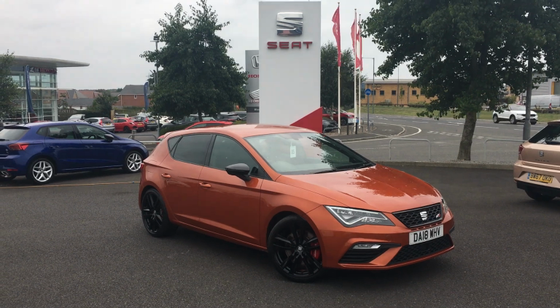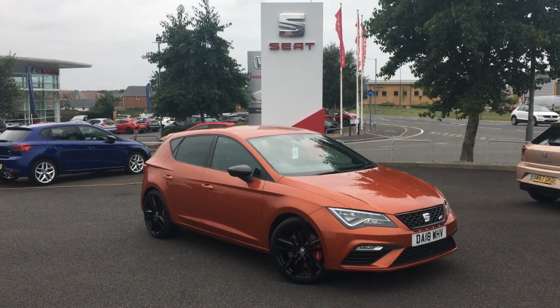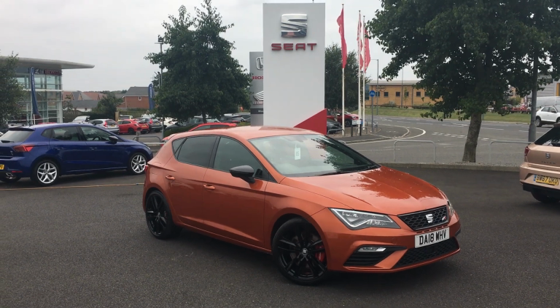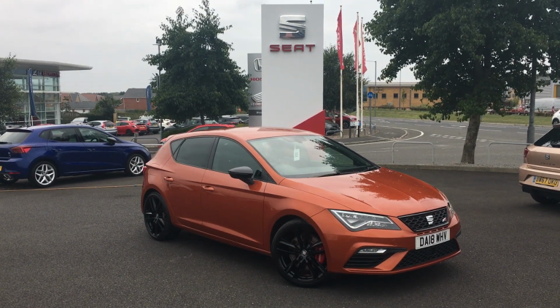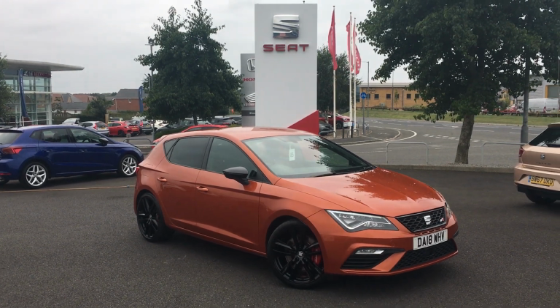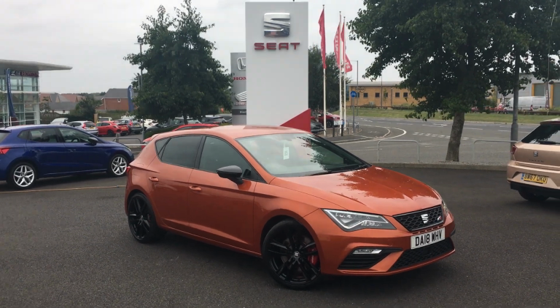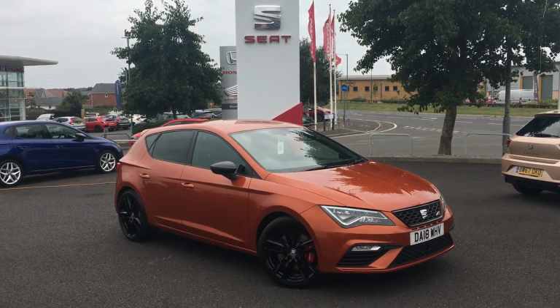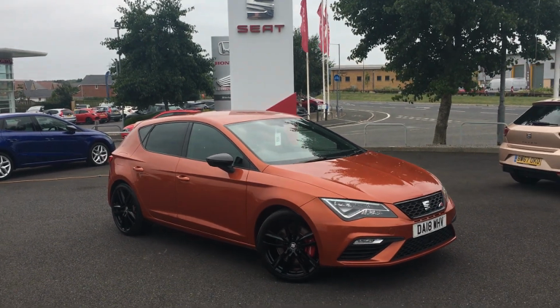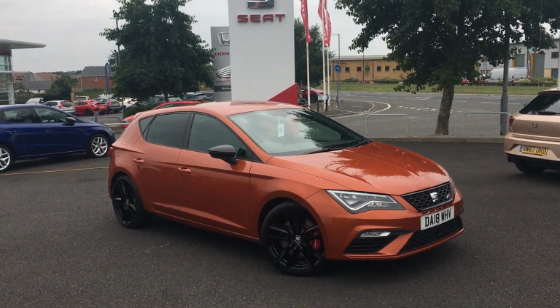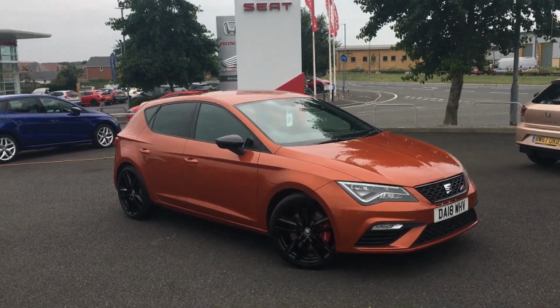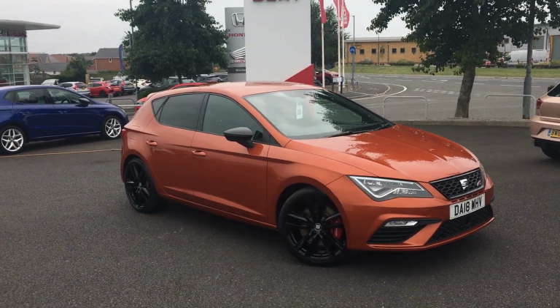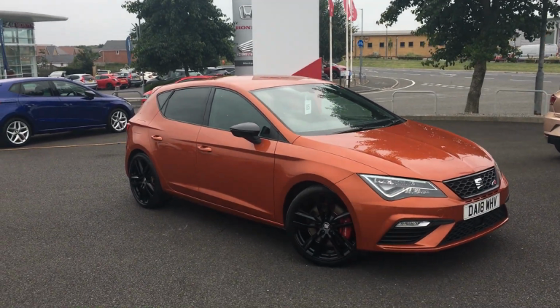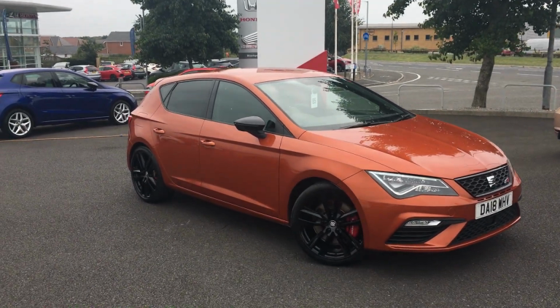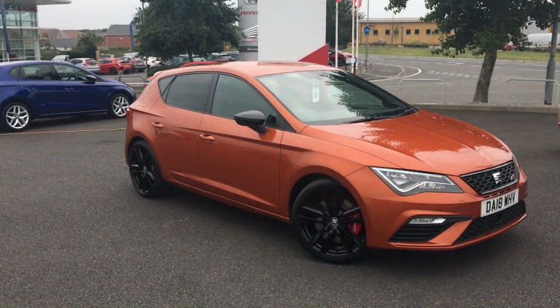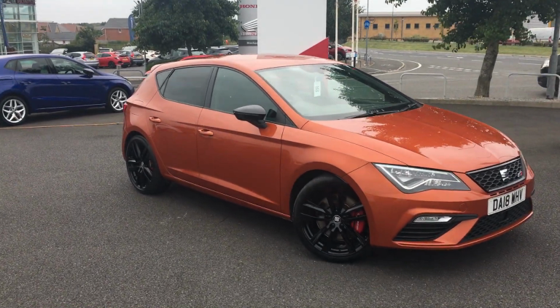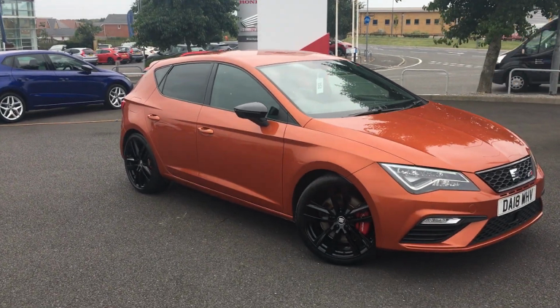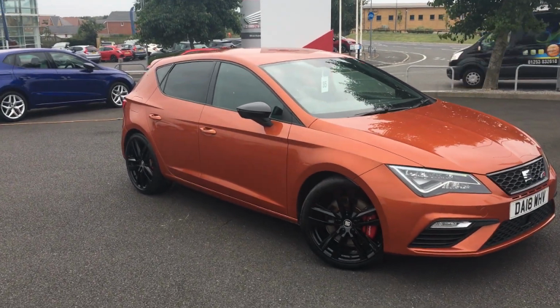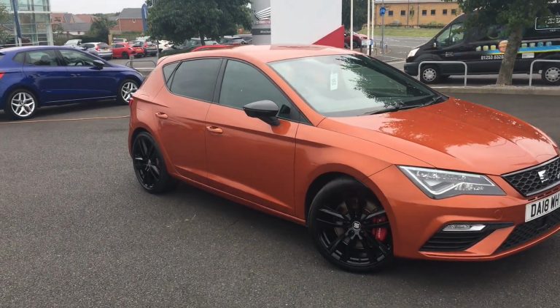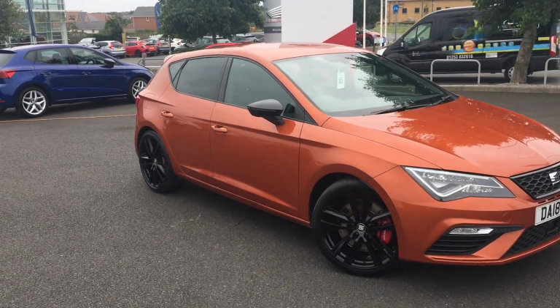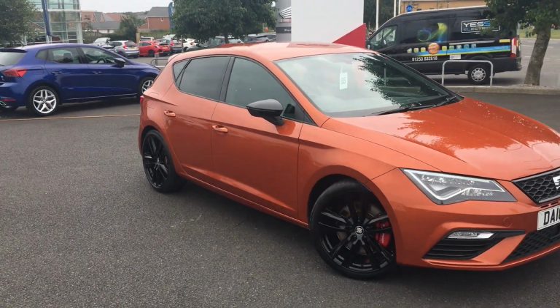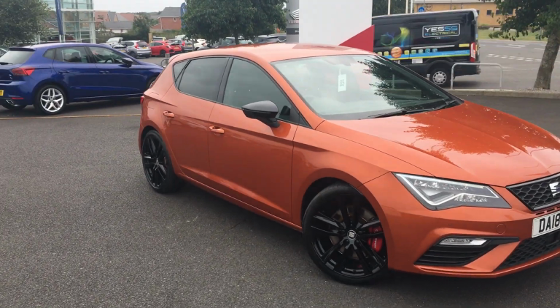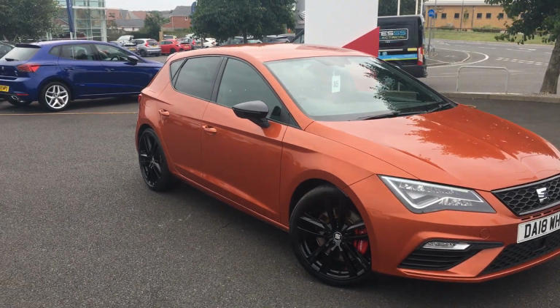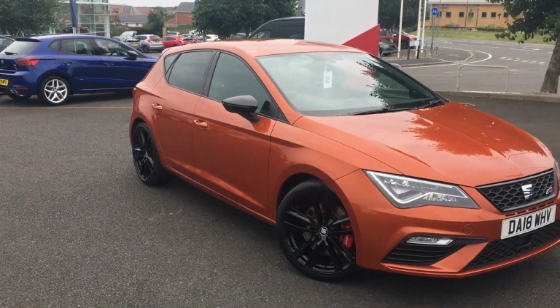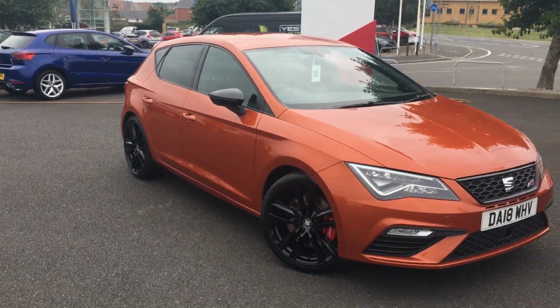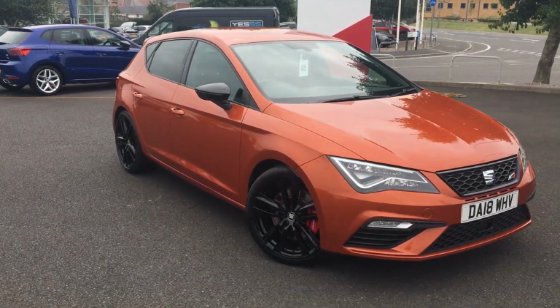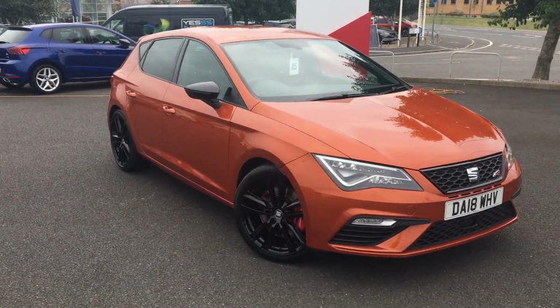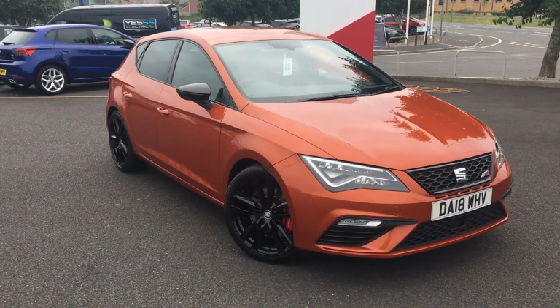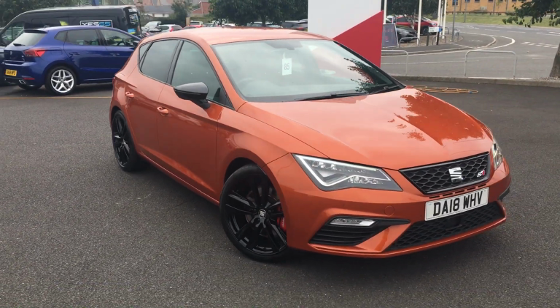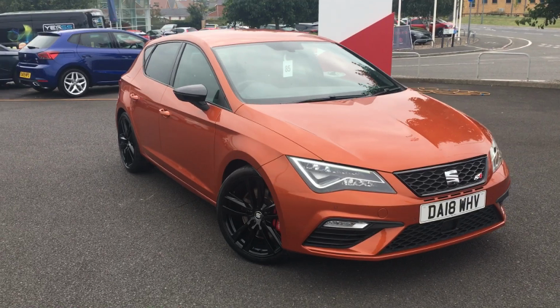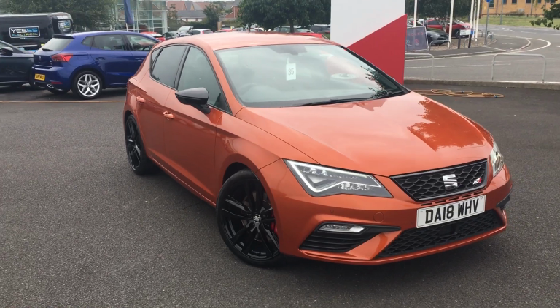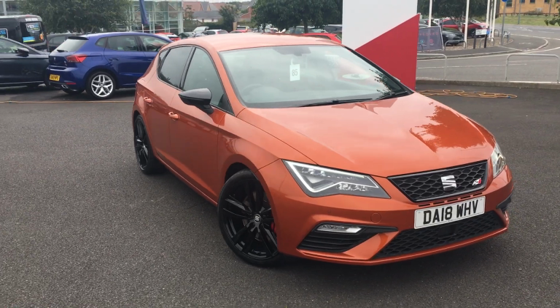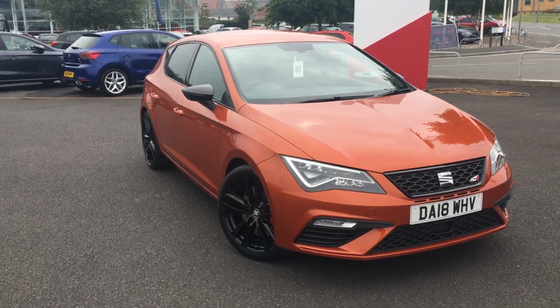Hi, it's Aidan here at Blackpool Seat. Today I'm going to show you around this Seat Cupra 300 that we've got in stock.